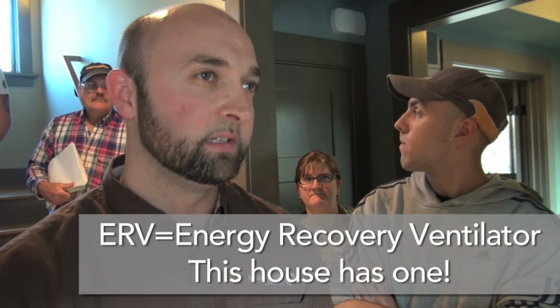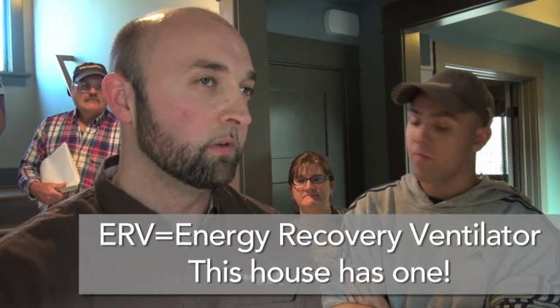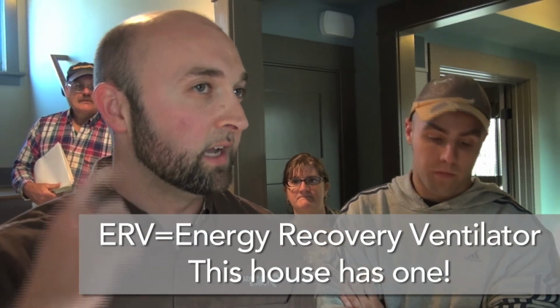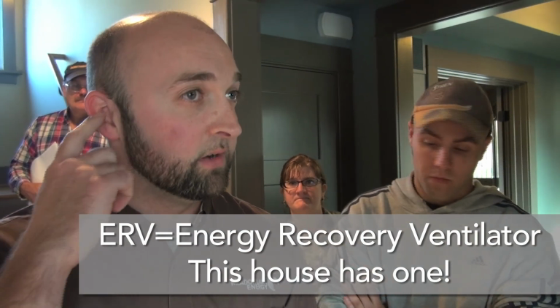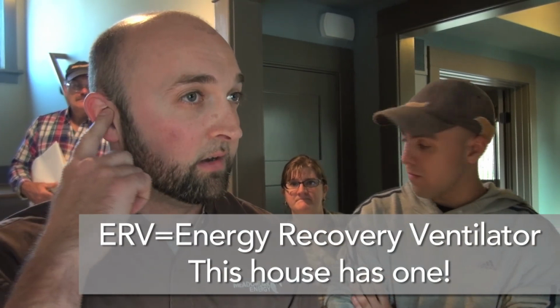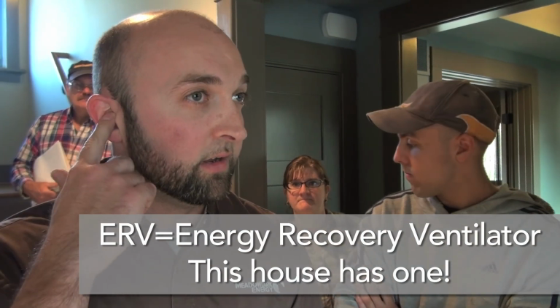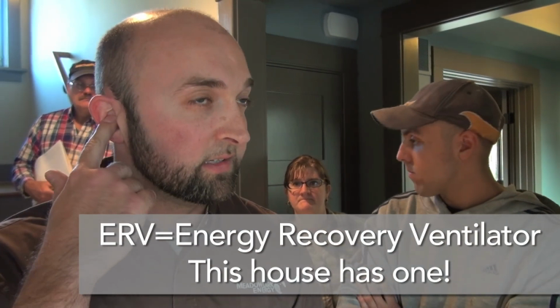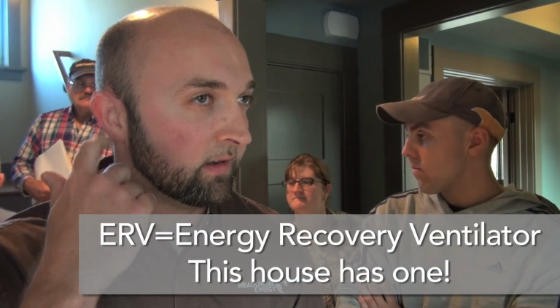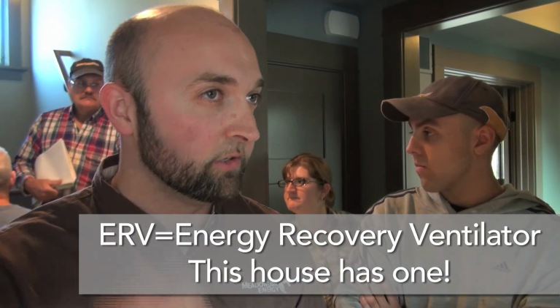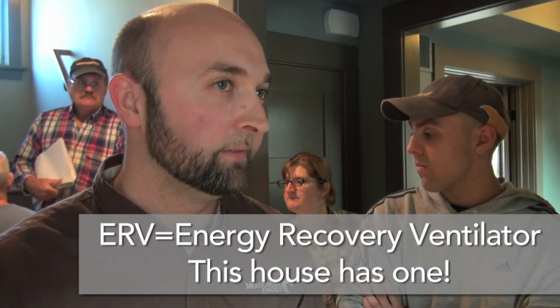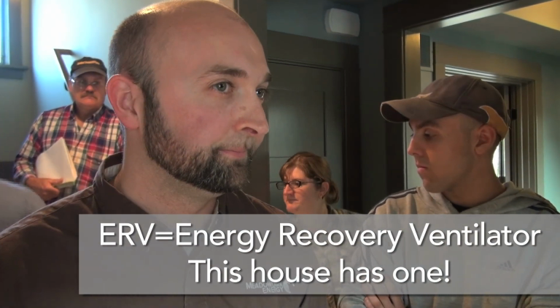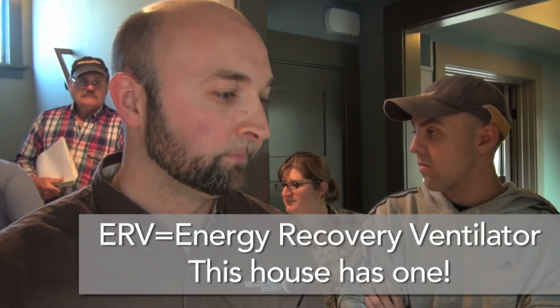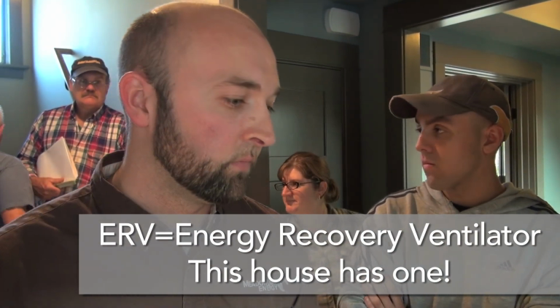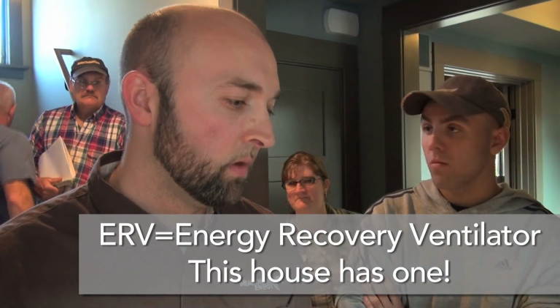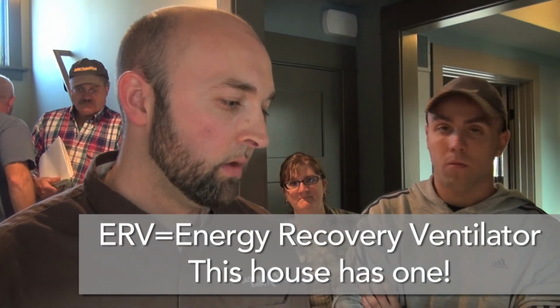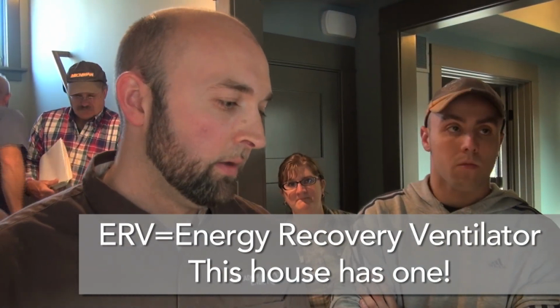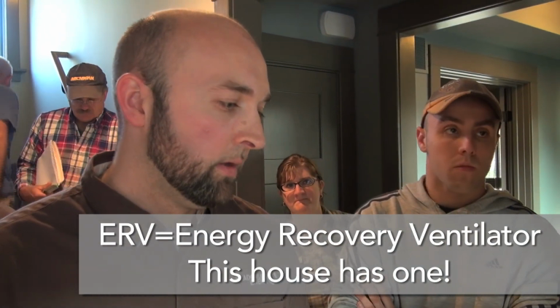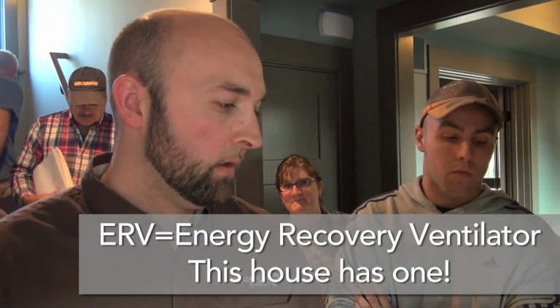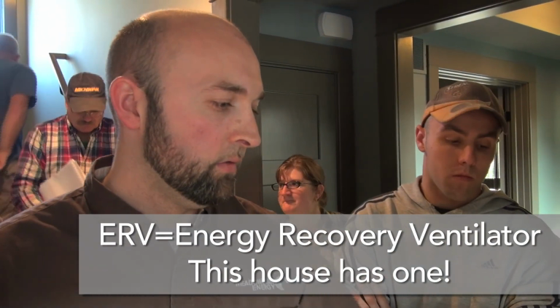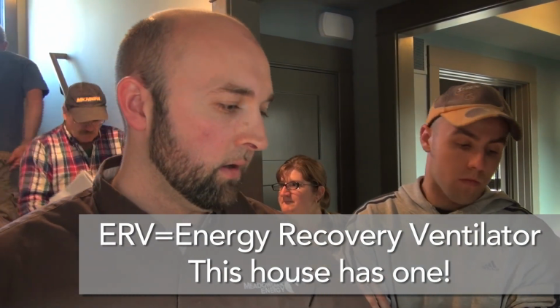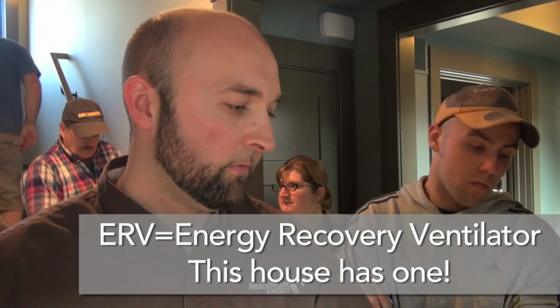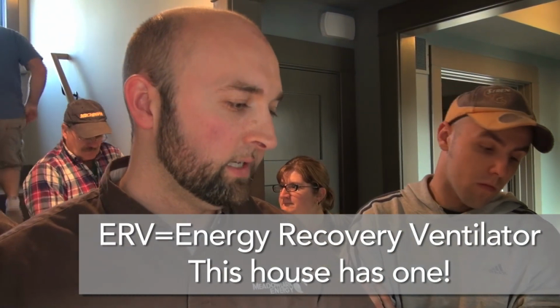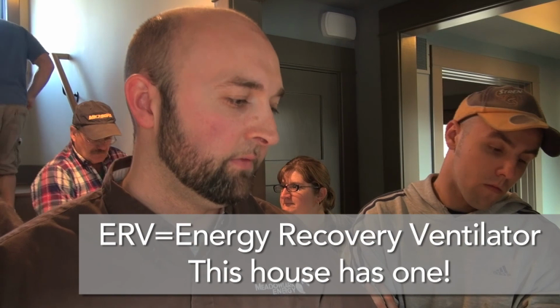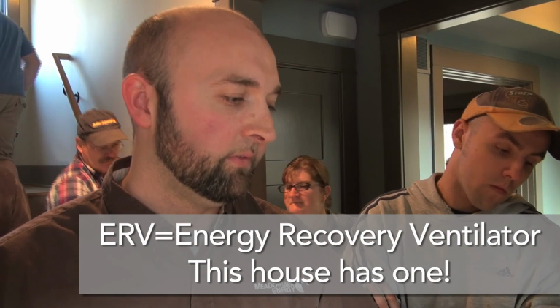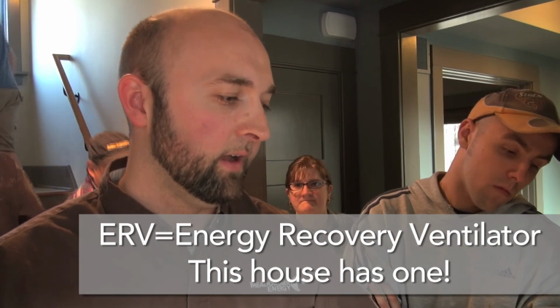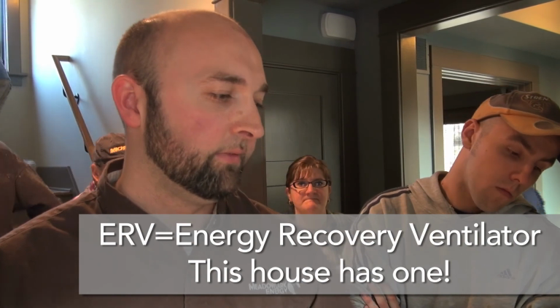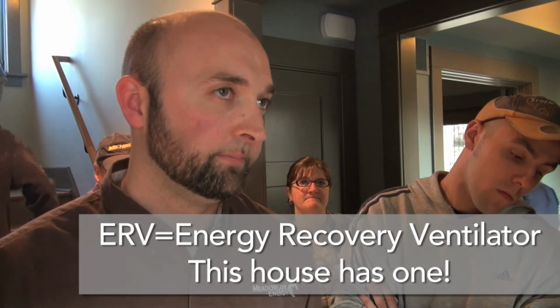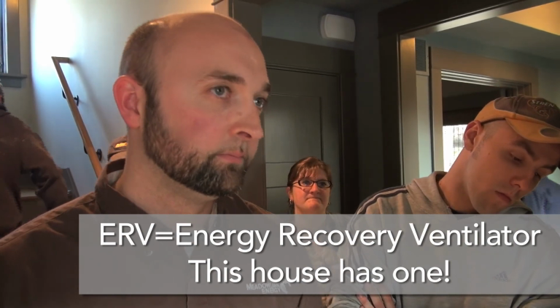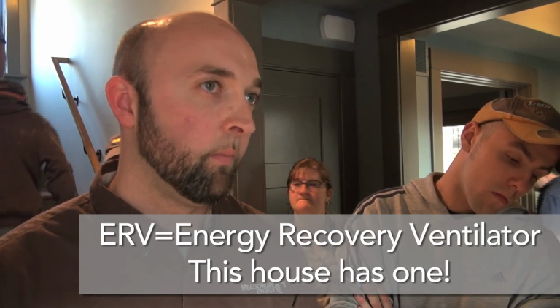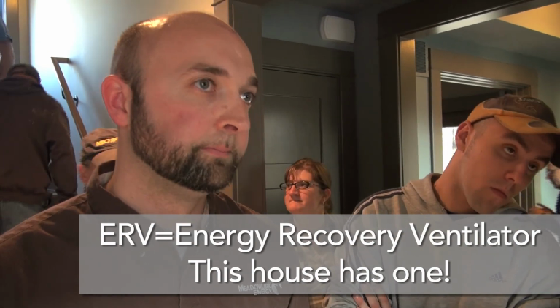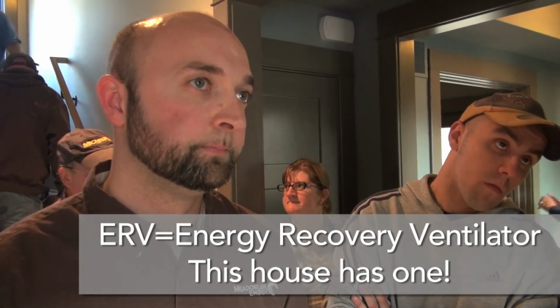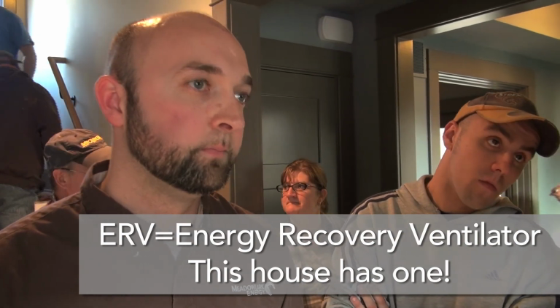What's our number right now? We're at 1,455 CFM. So we've got some room to move.